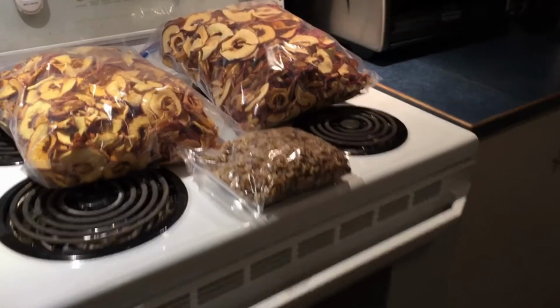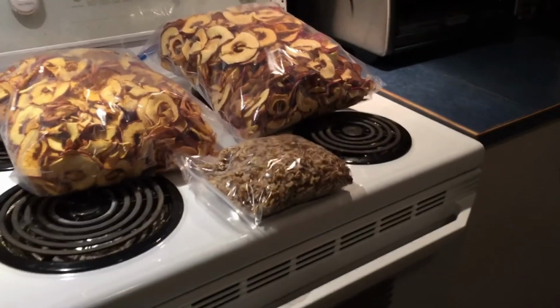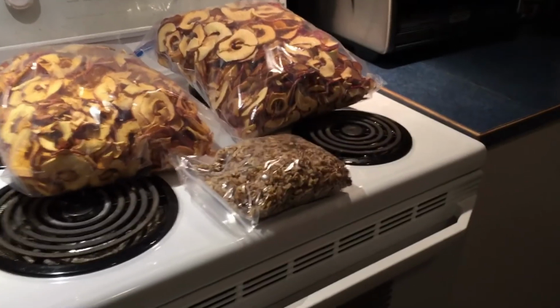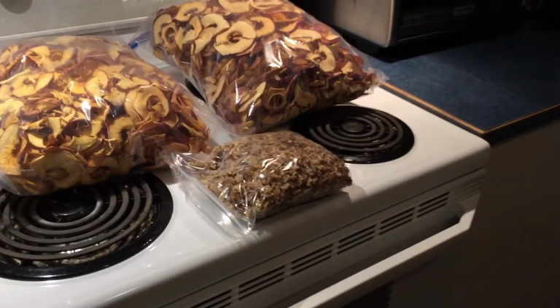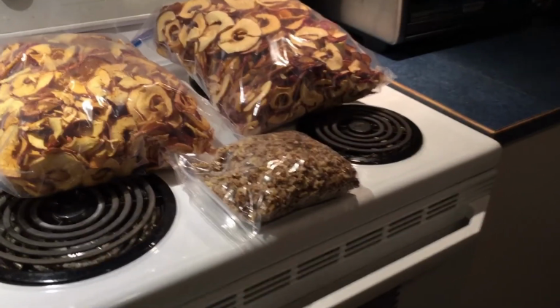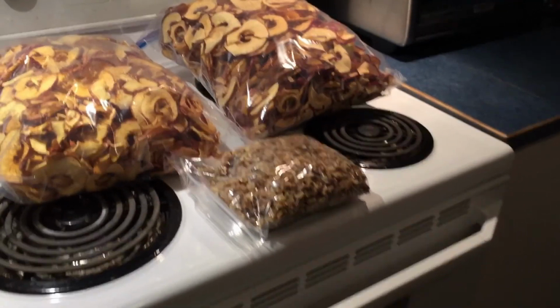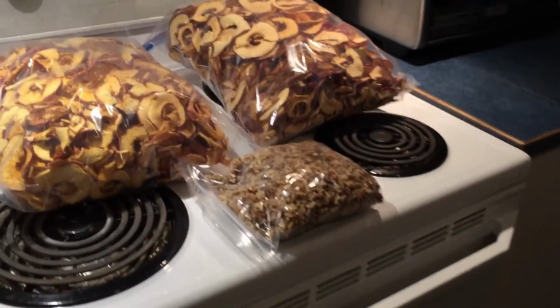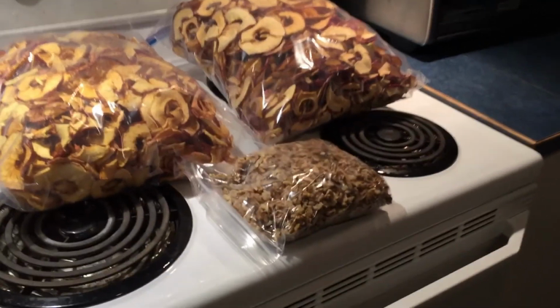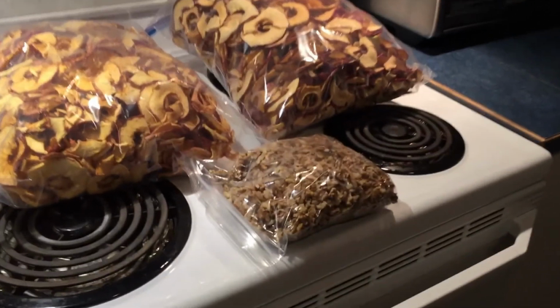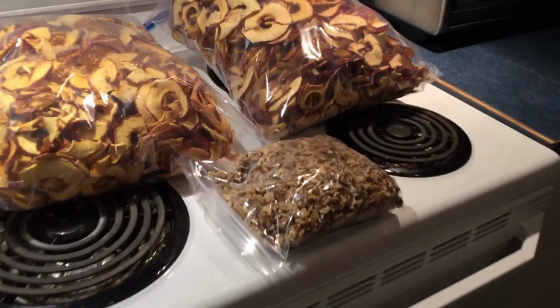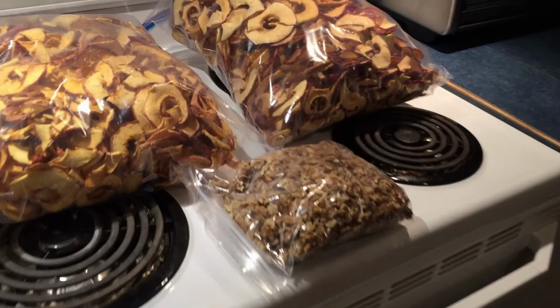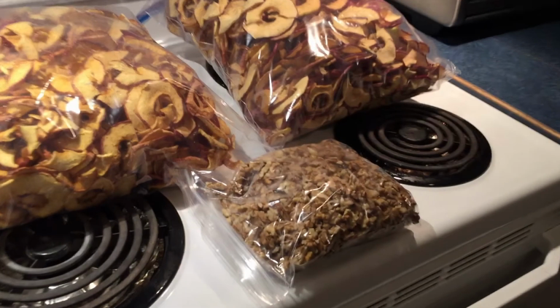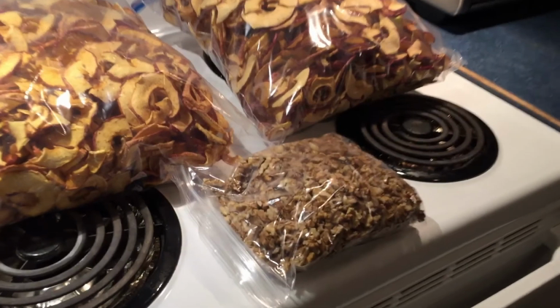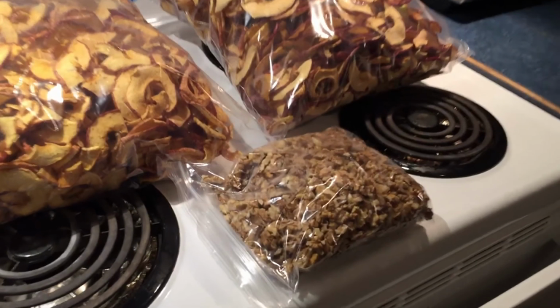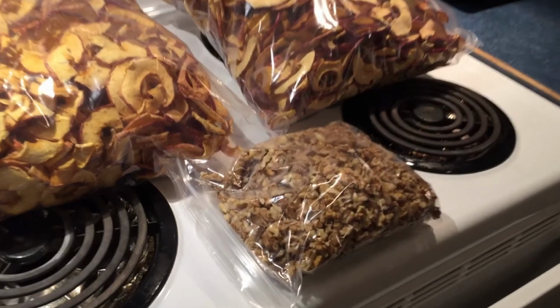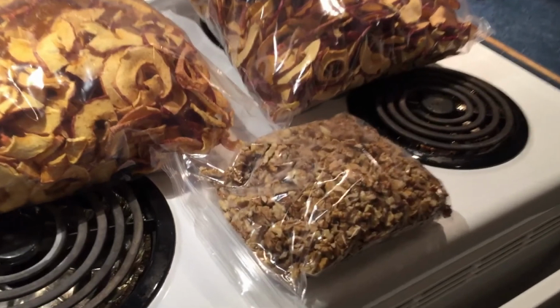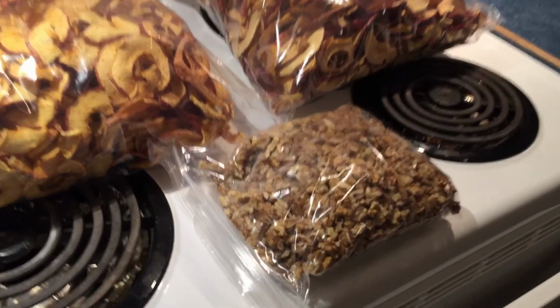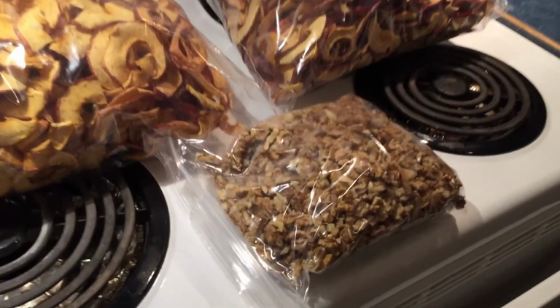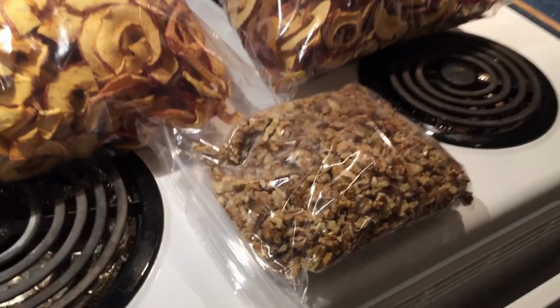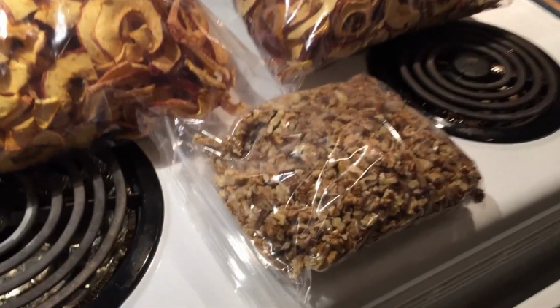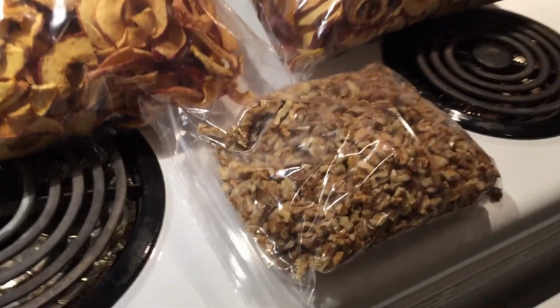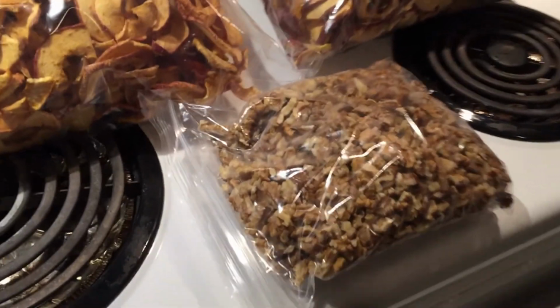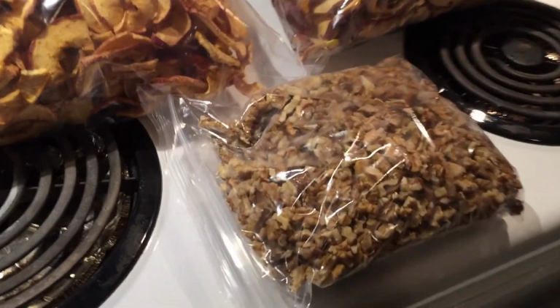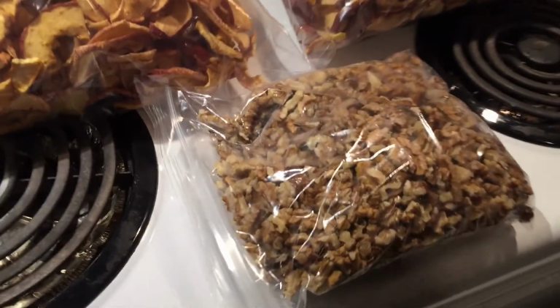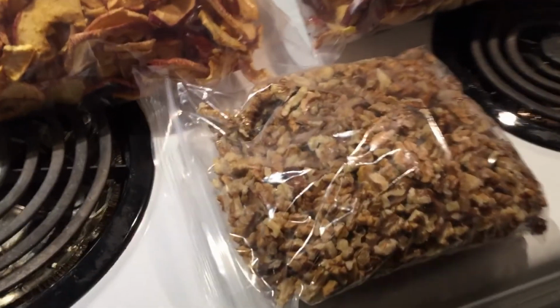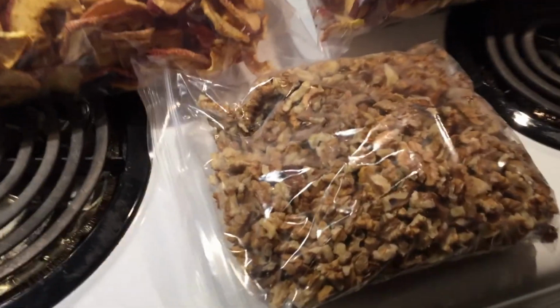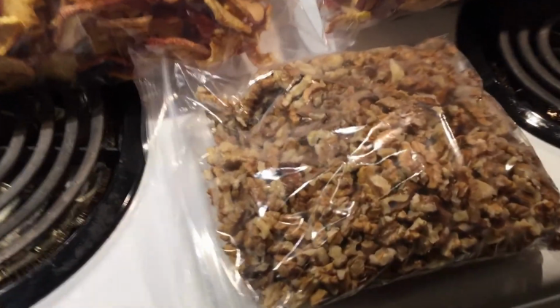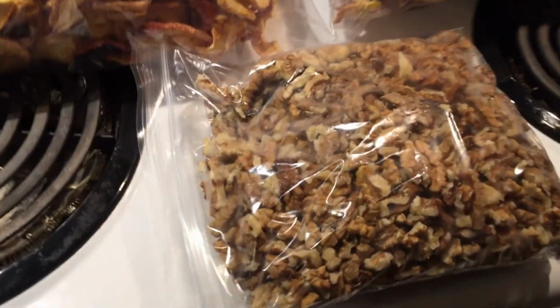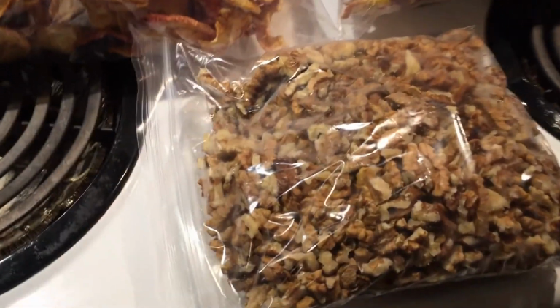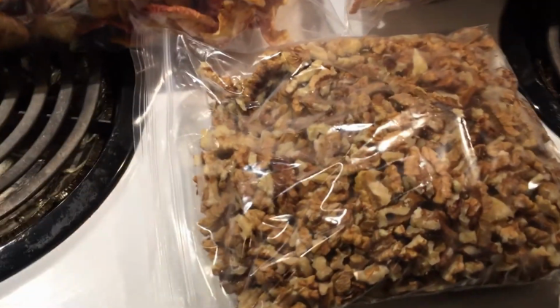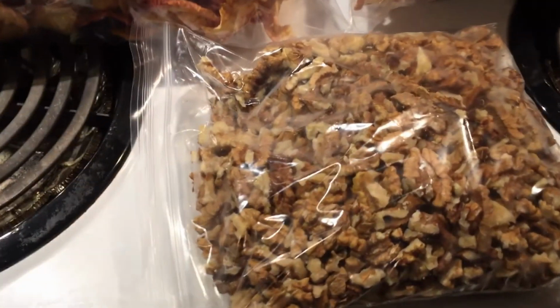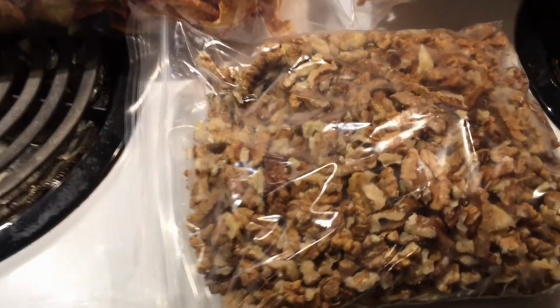Shelled walnuts will keep in the refrigerator for 6 months and in the freezer for over a year.